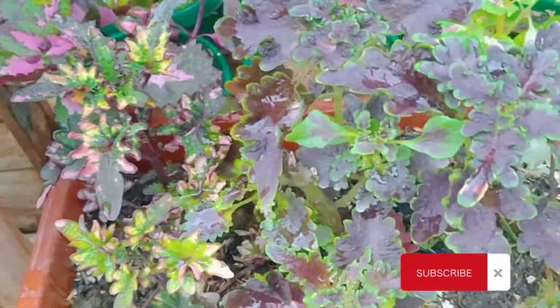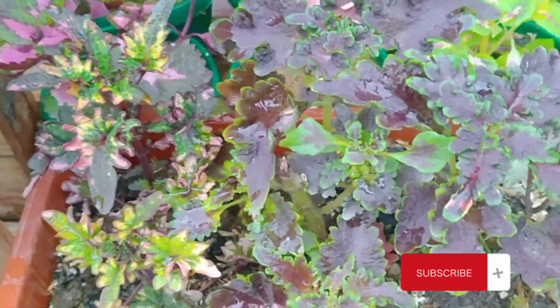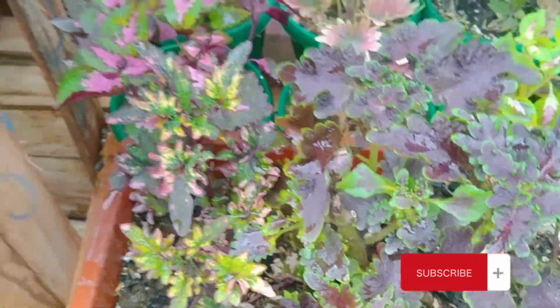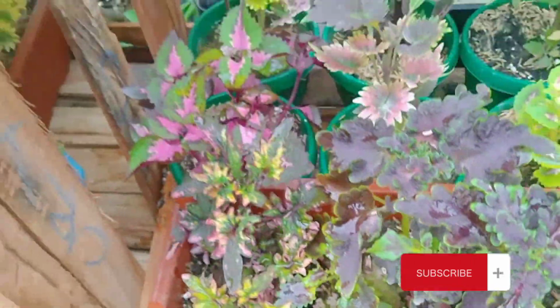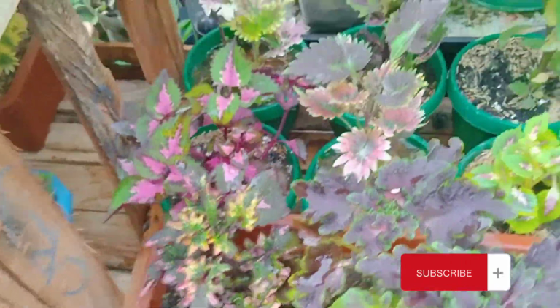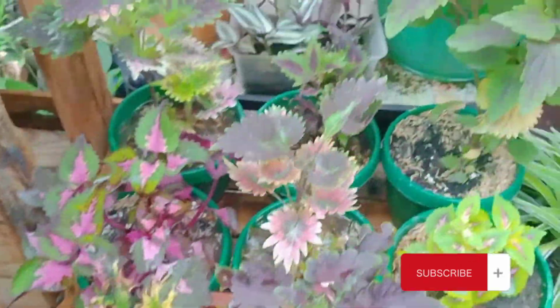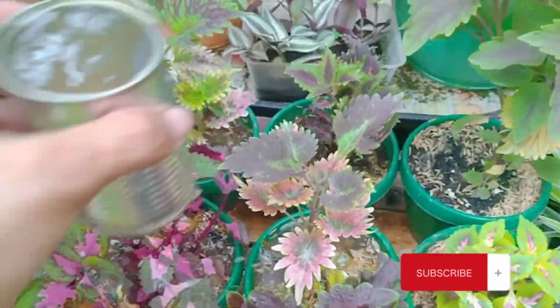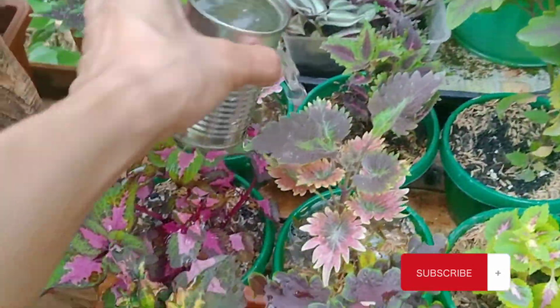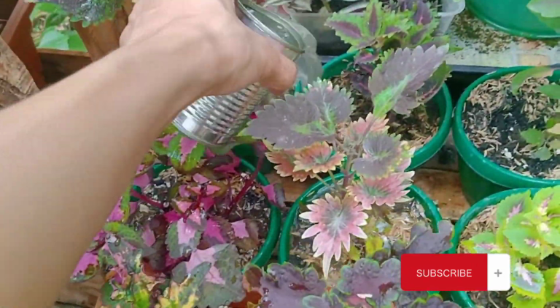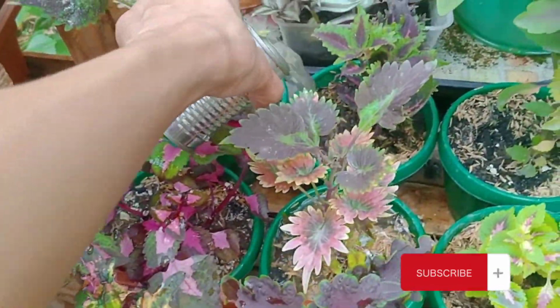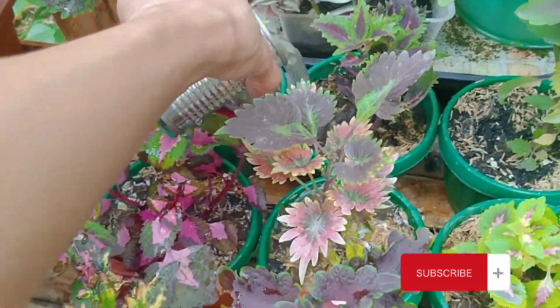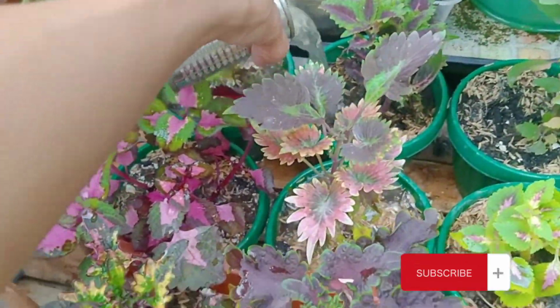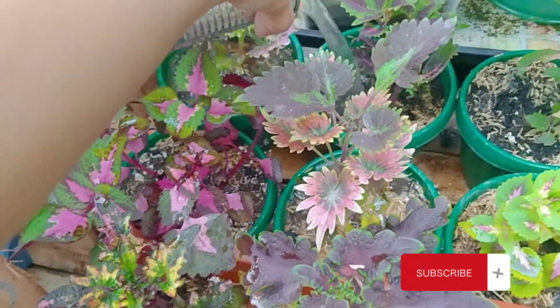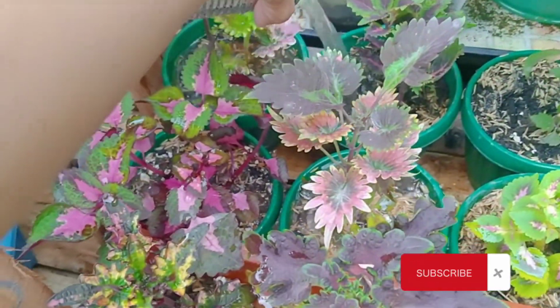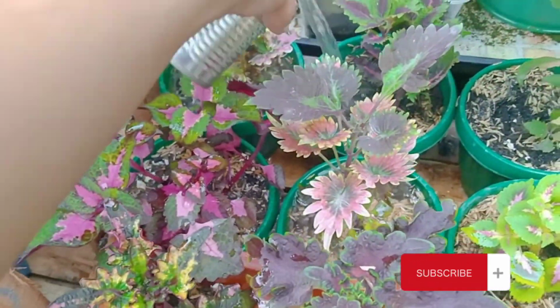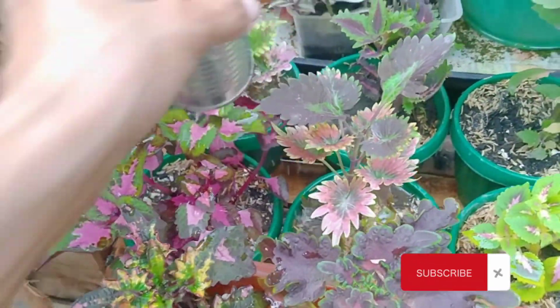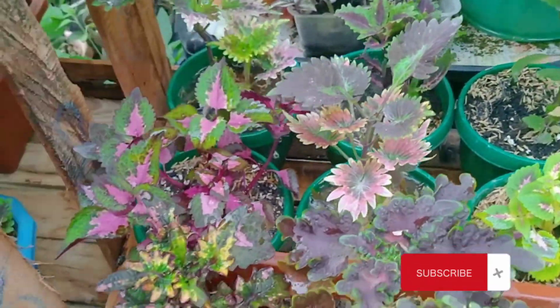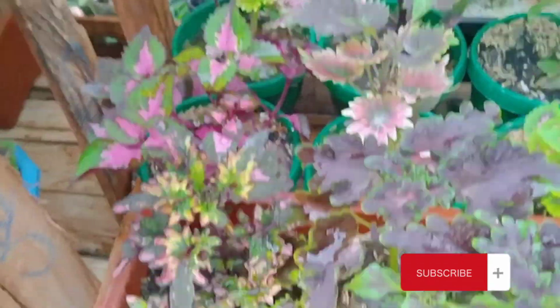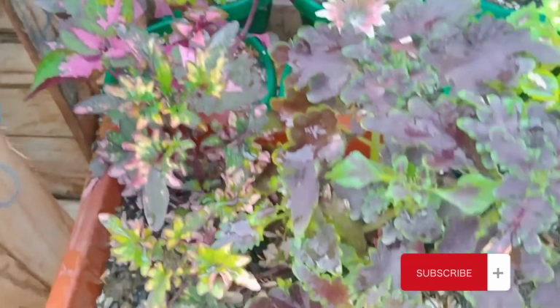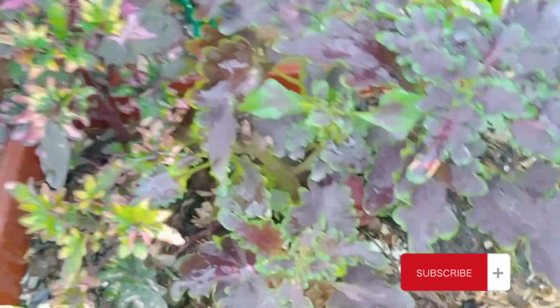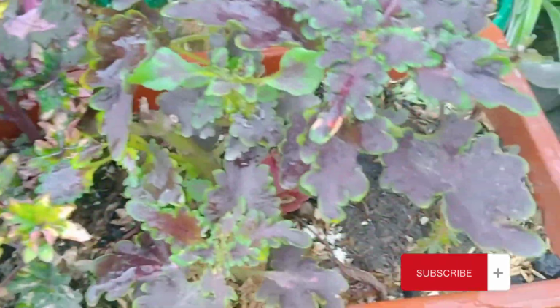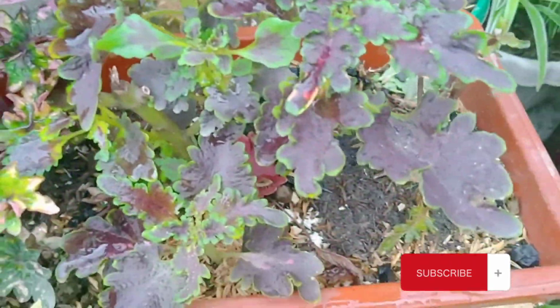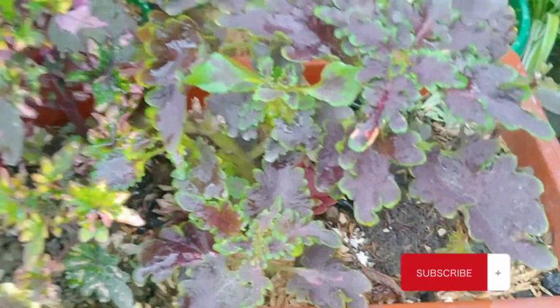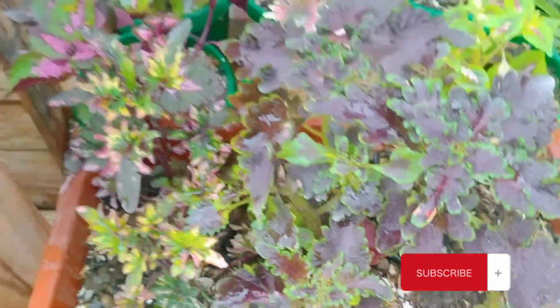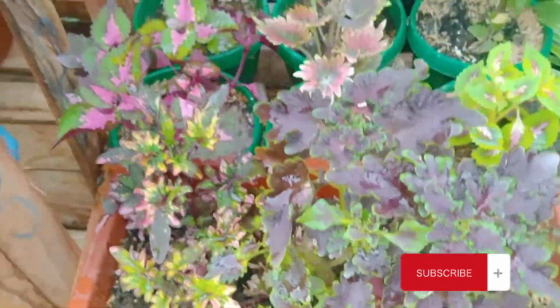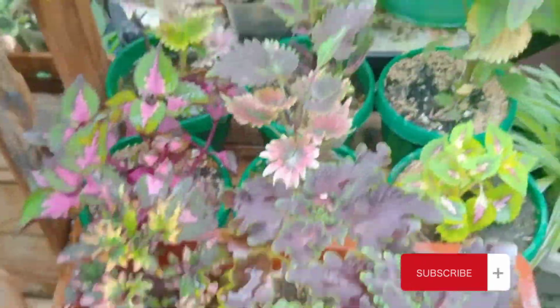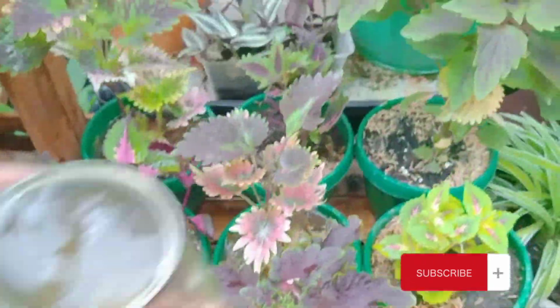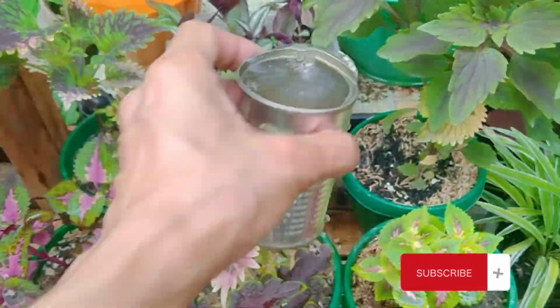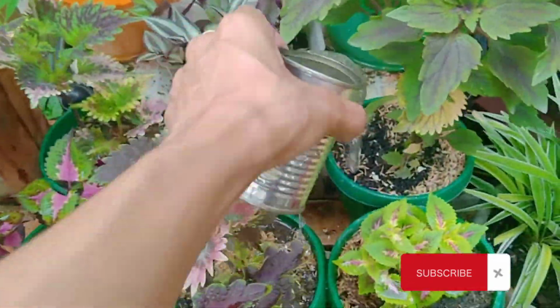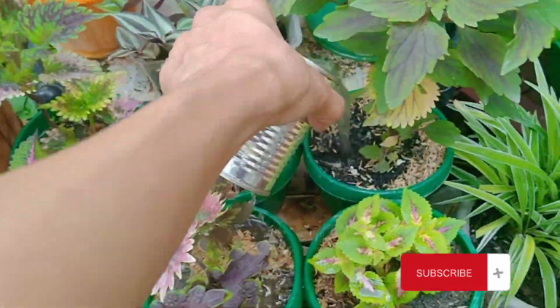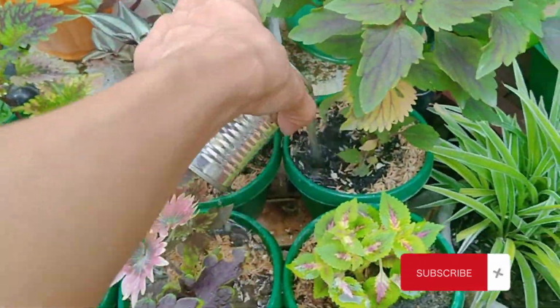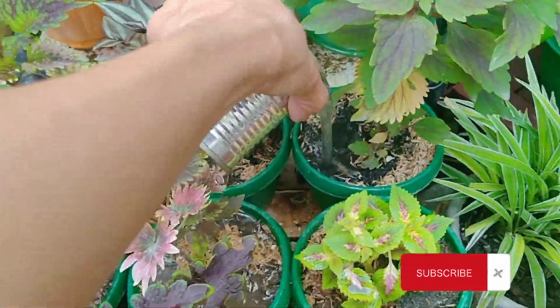By the way, ang tama pong pagdidilig ng fertilizer ay sa lupa niyo po siya ay didilig. Huwag po sa dahon.